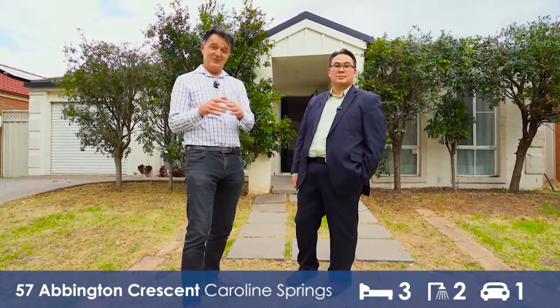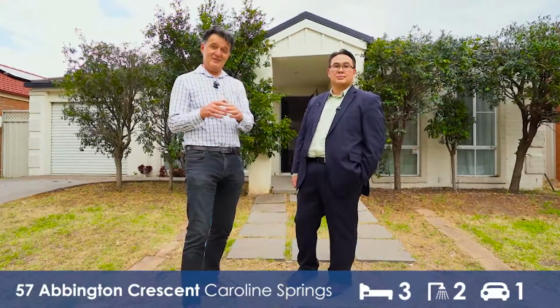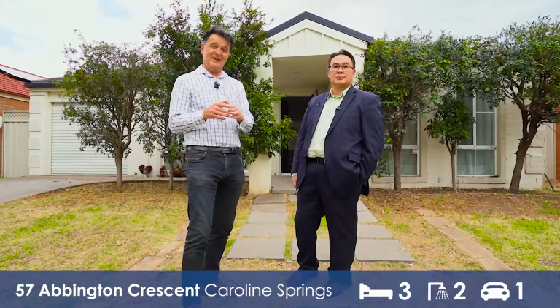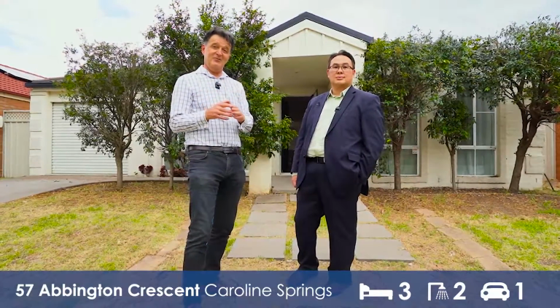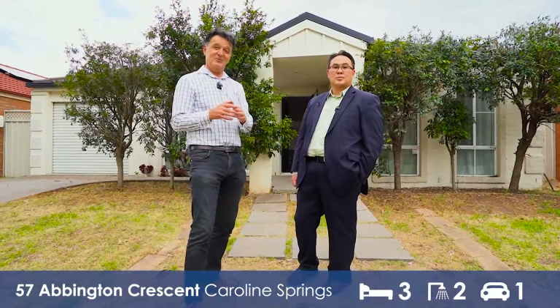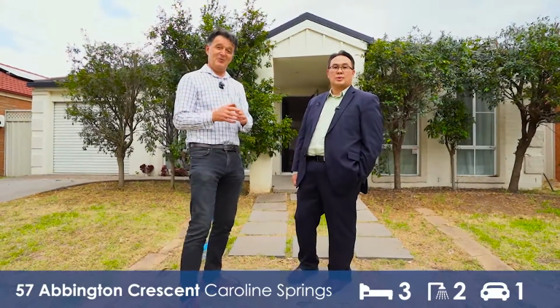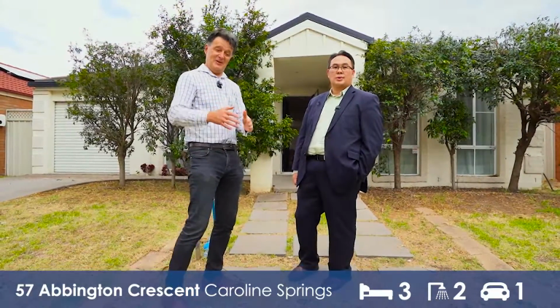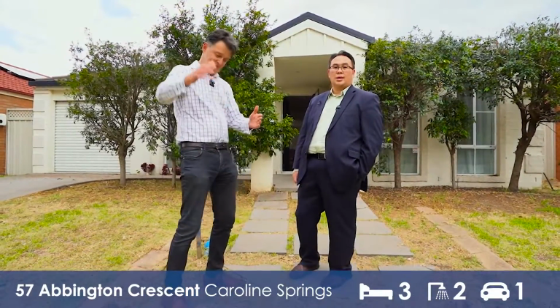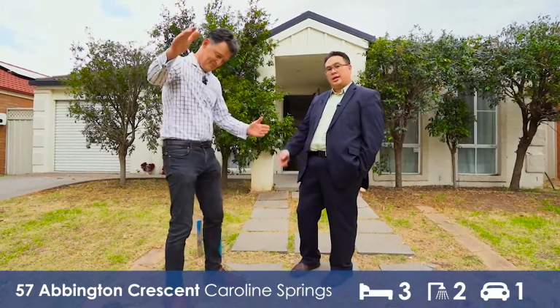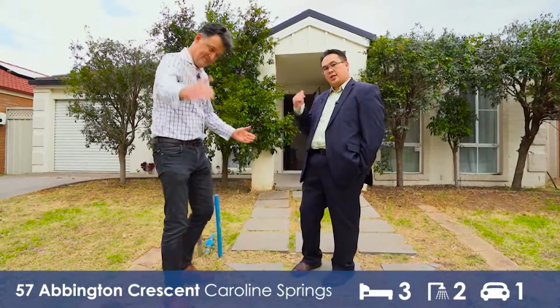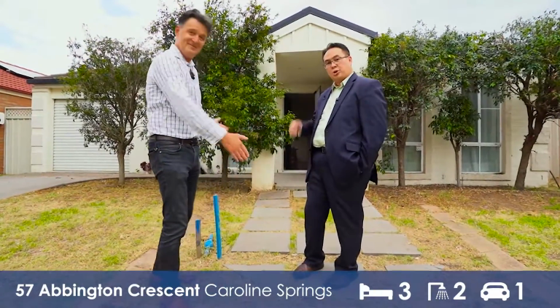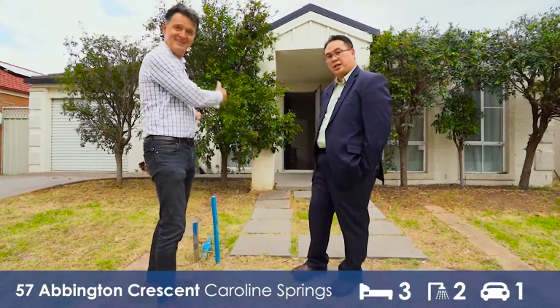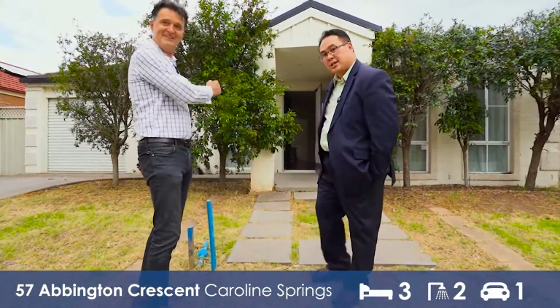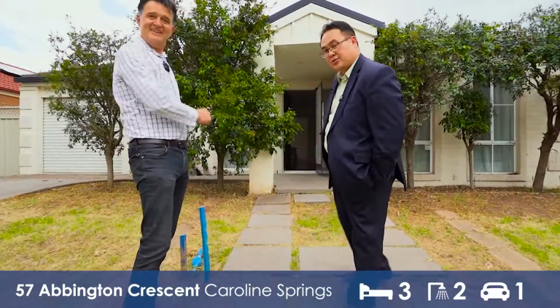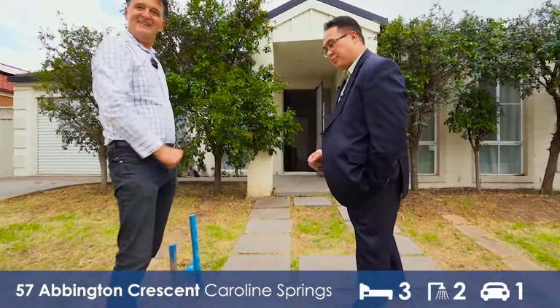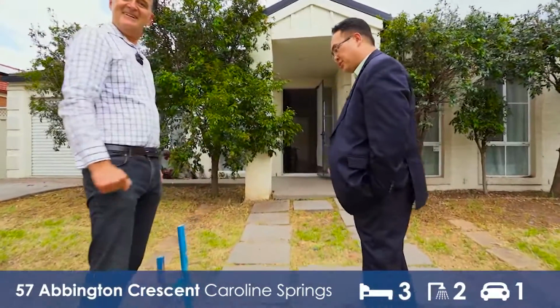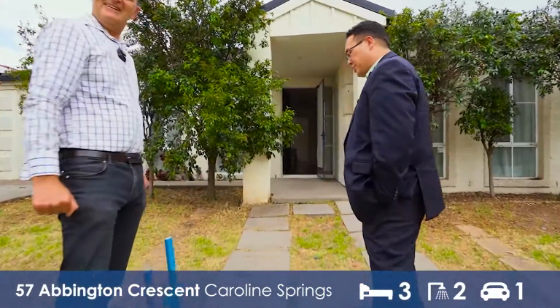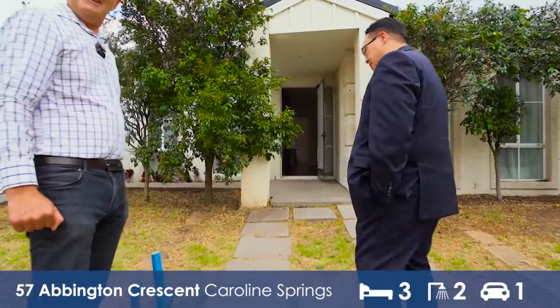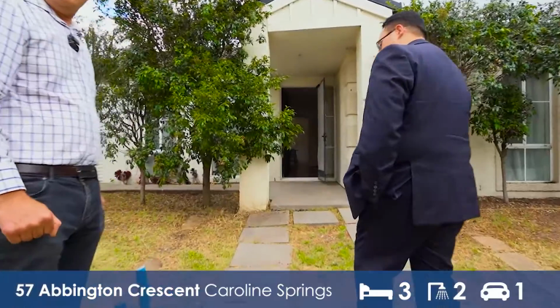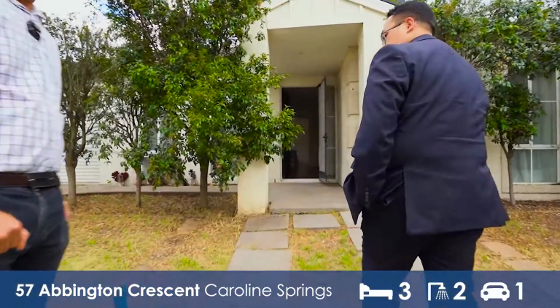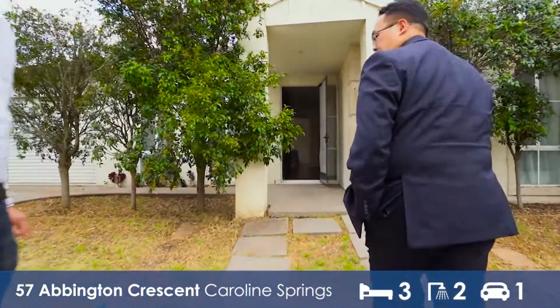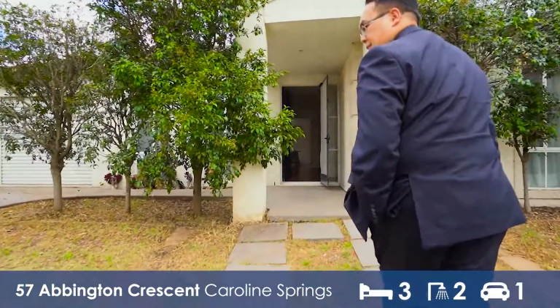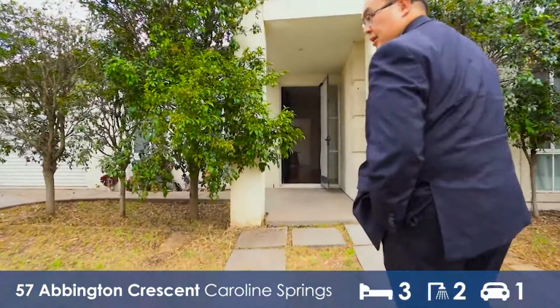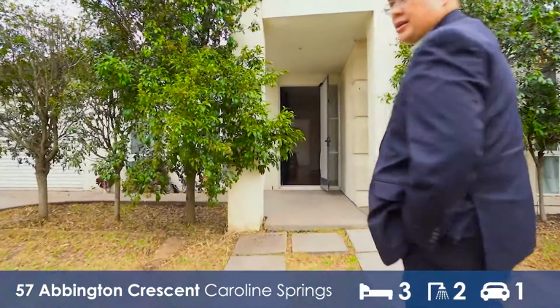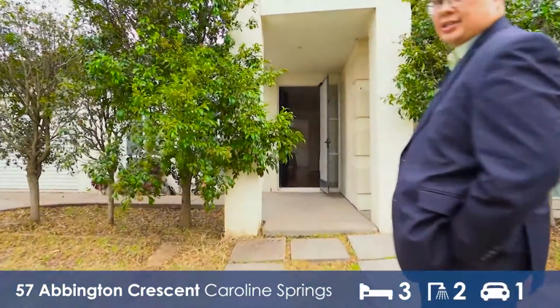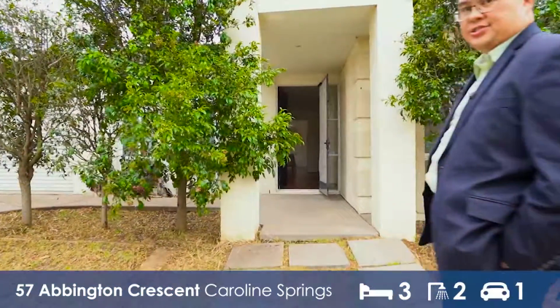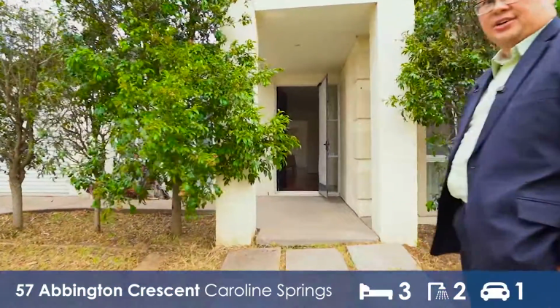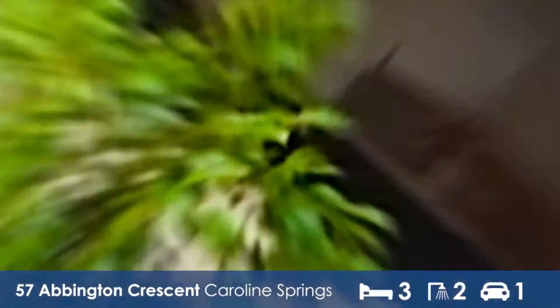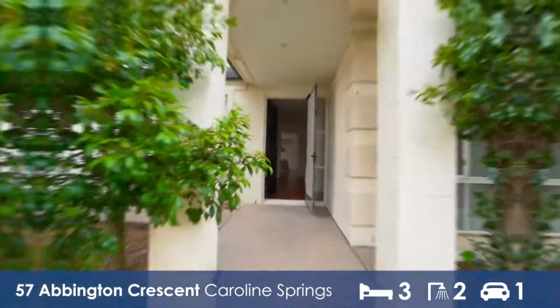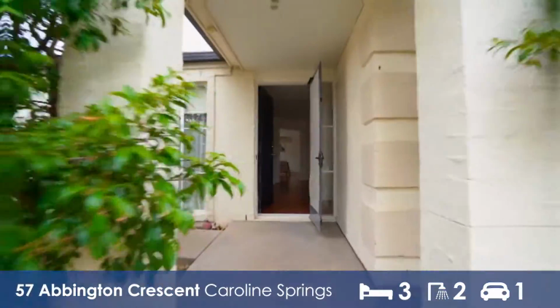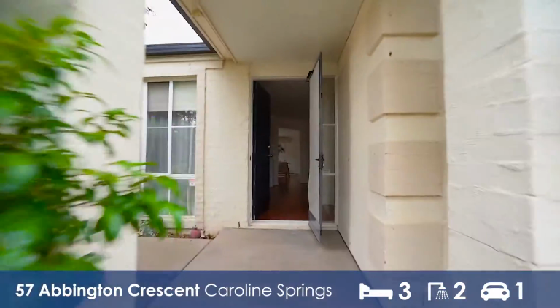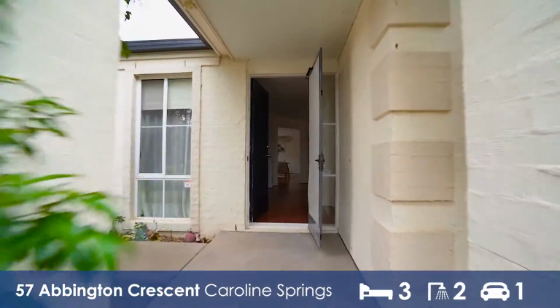Let's go inside and have a look at the property. The property itself has three bedrooms — check out inside, it's something that's very different.